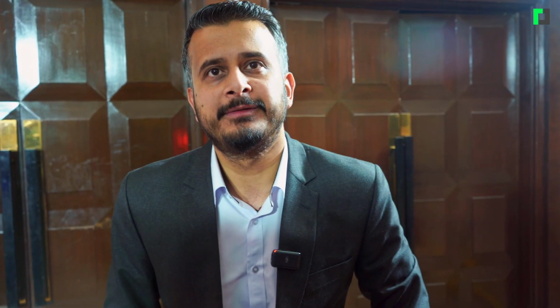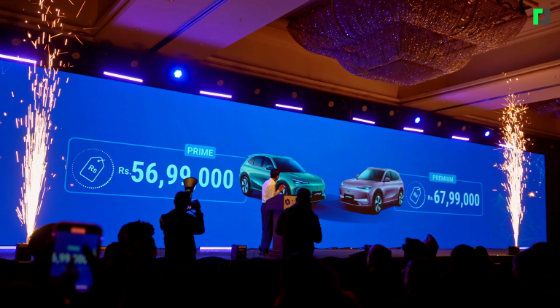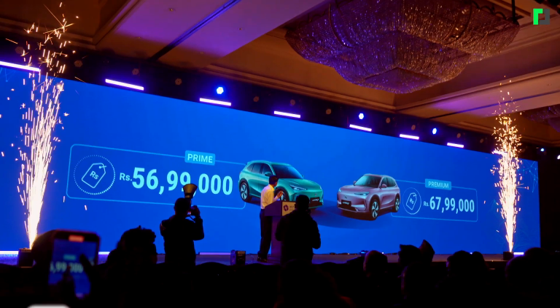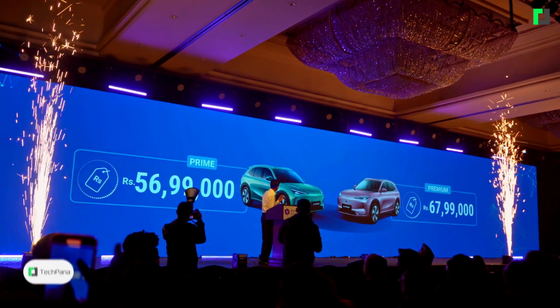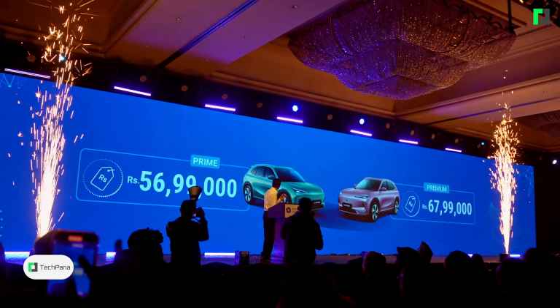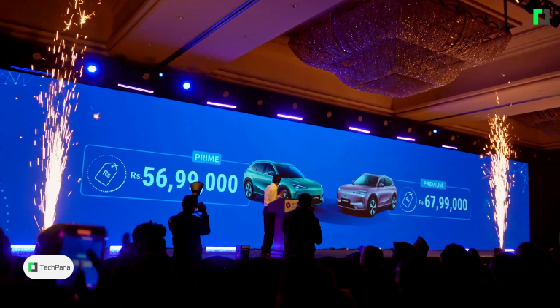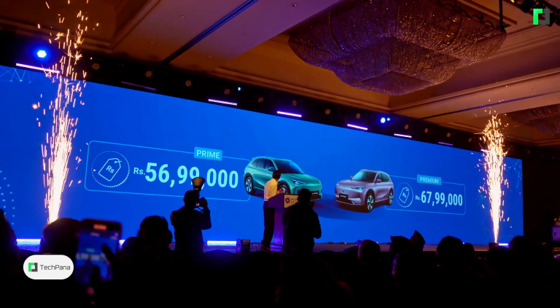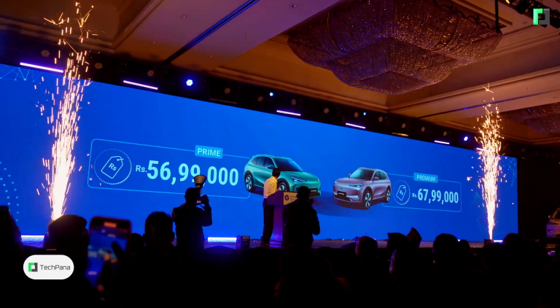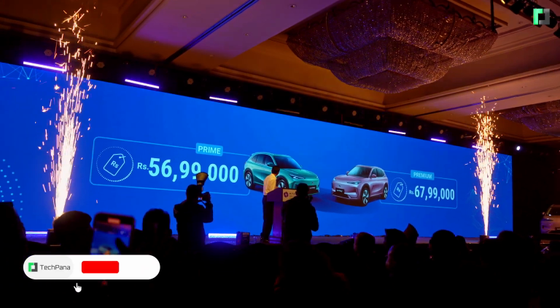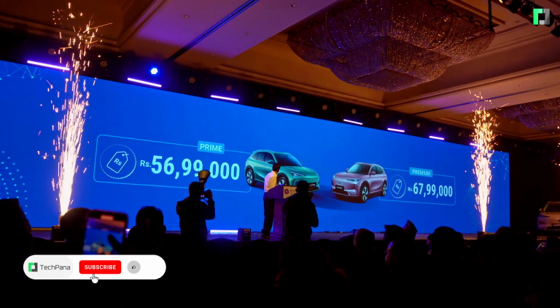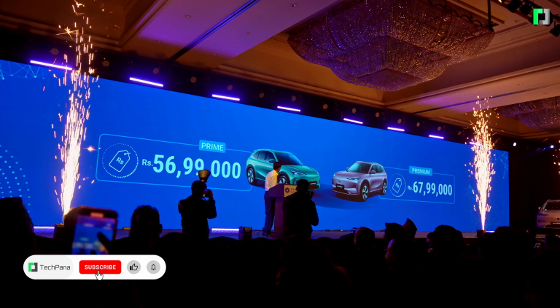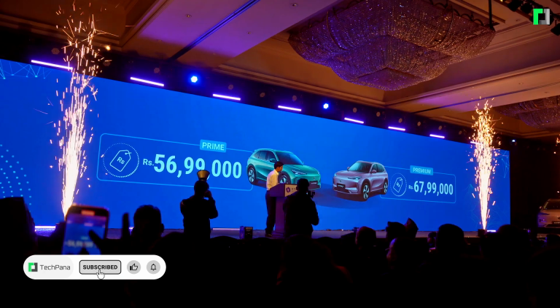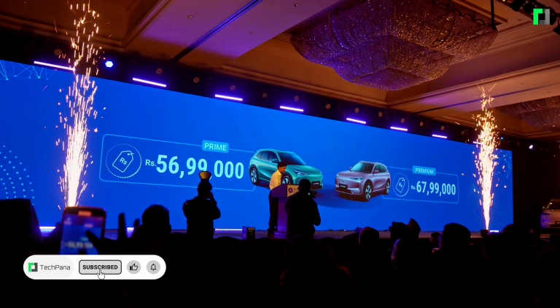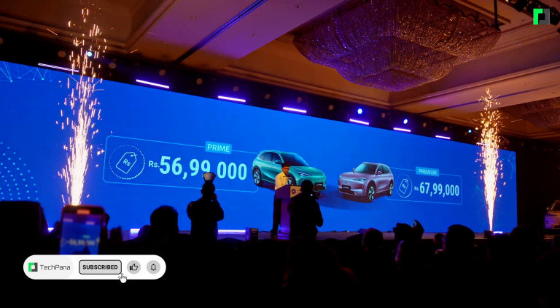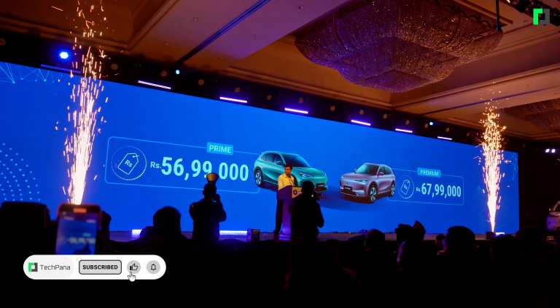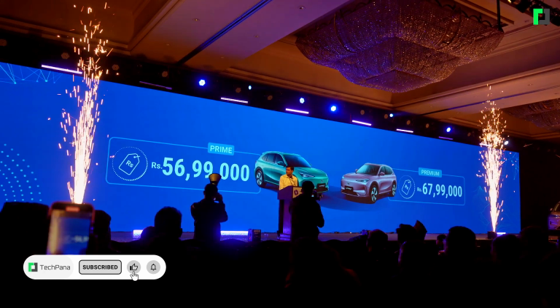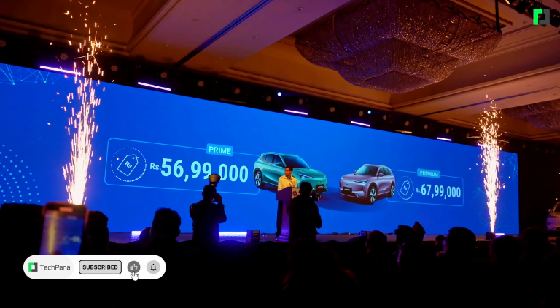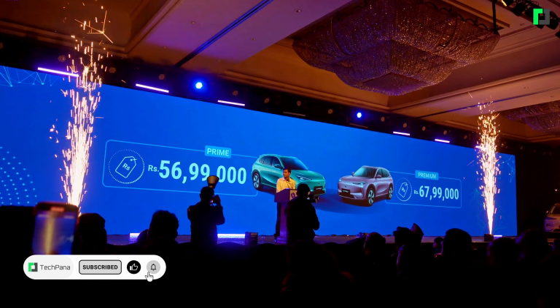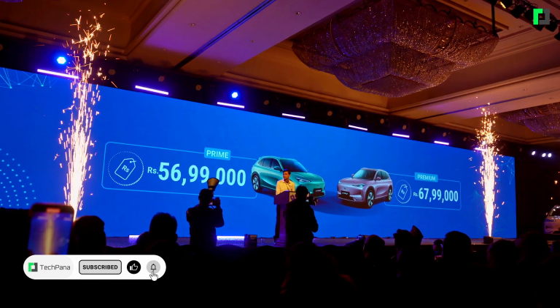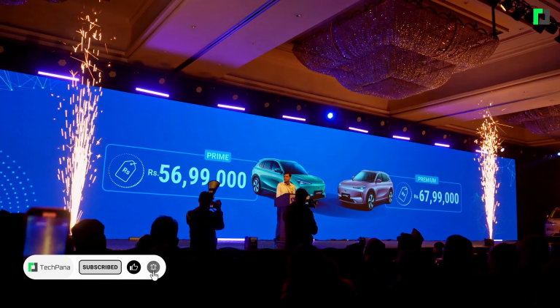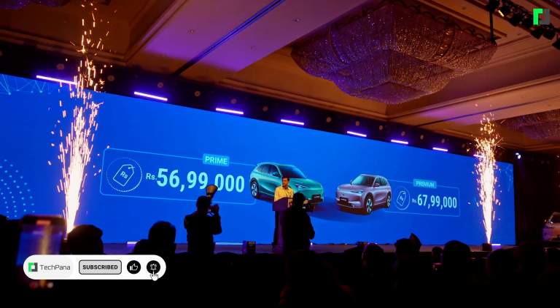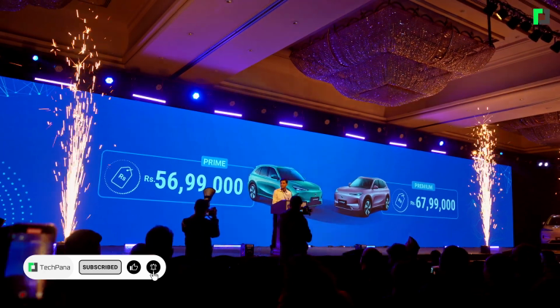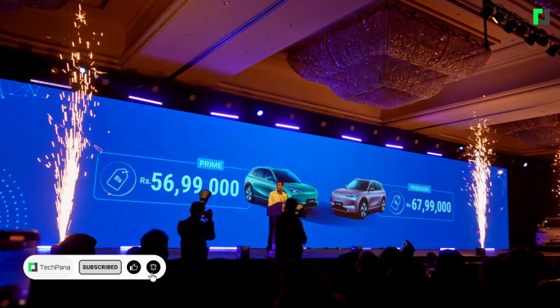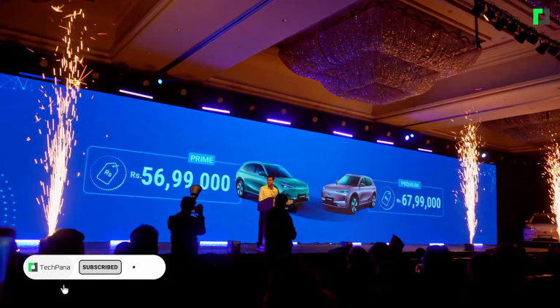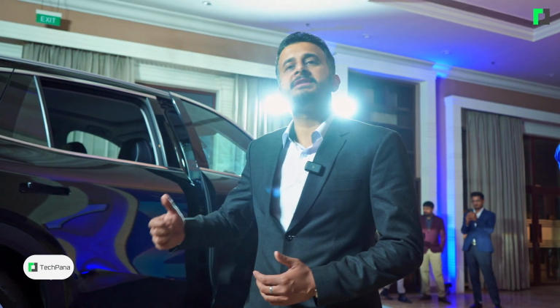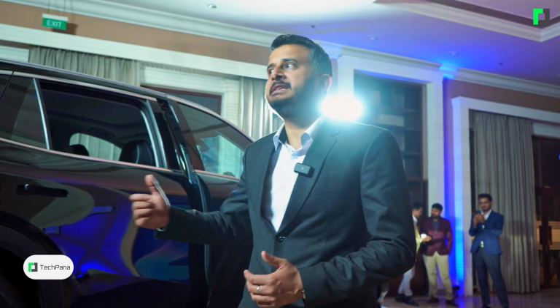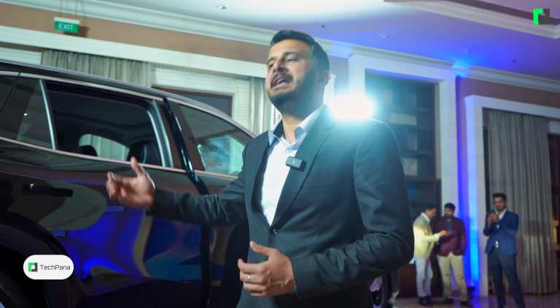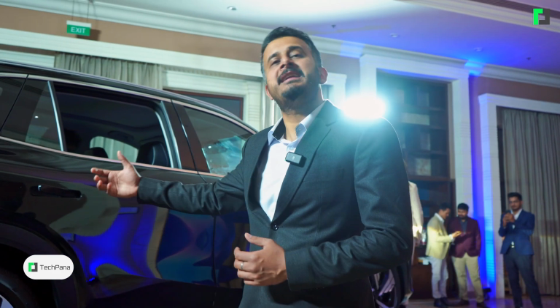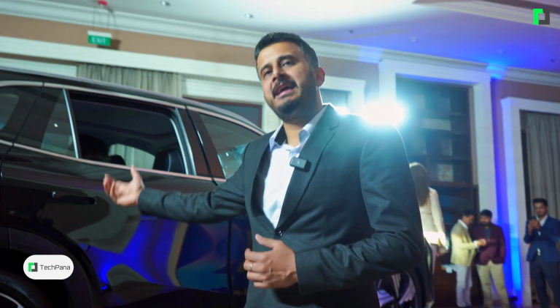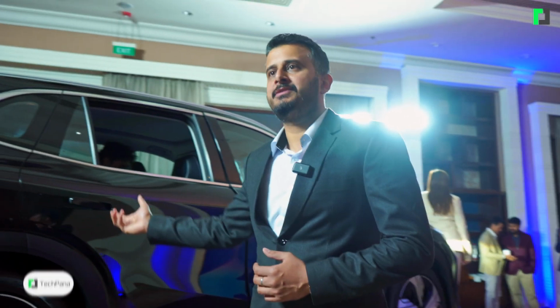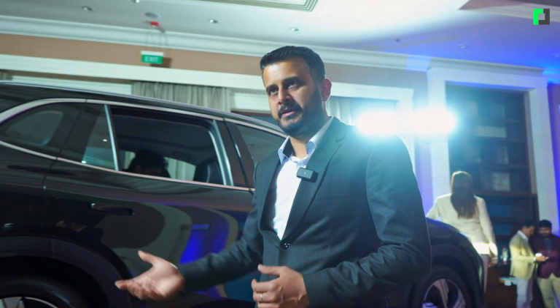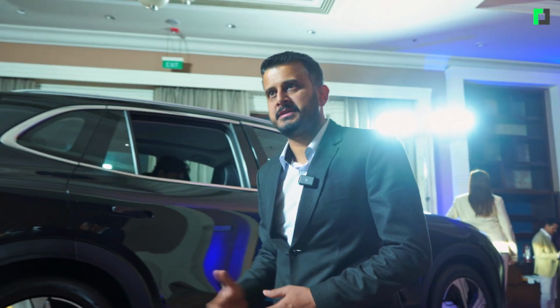The Premium variant is priced at 67.99 lakhs, and the Prime variant is priced at 56.99 lakhs.